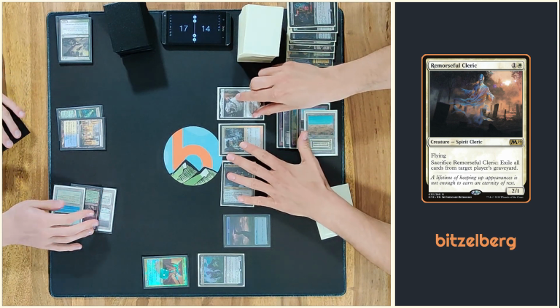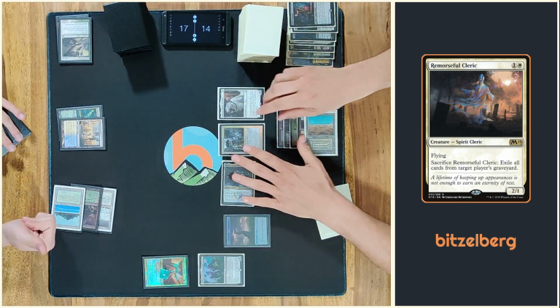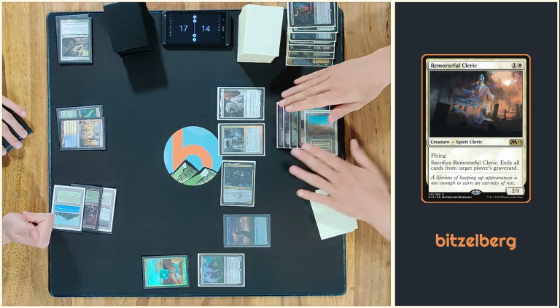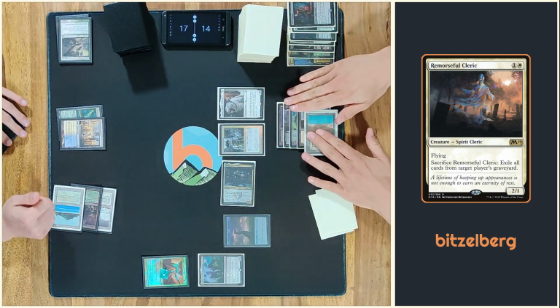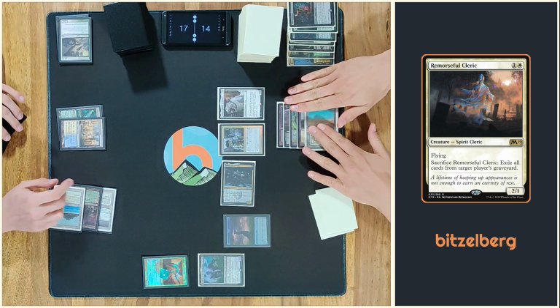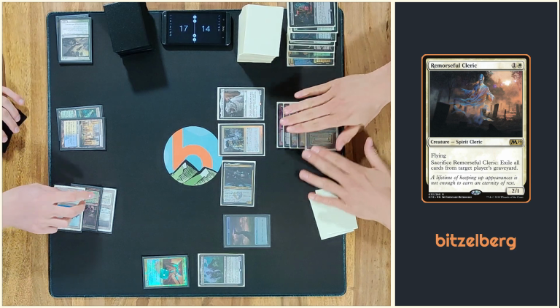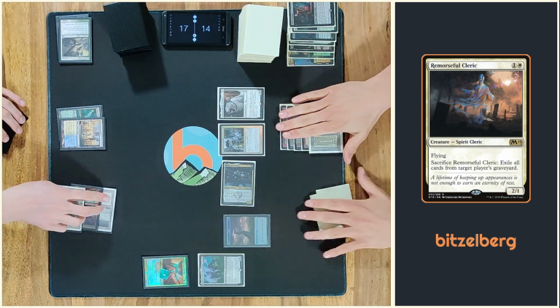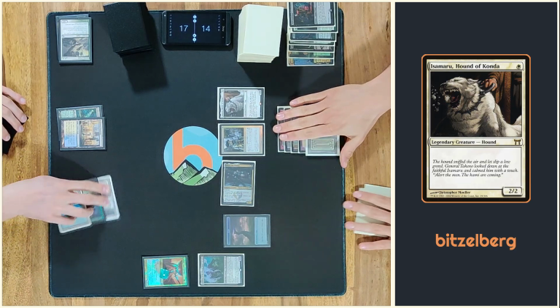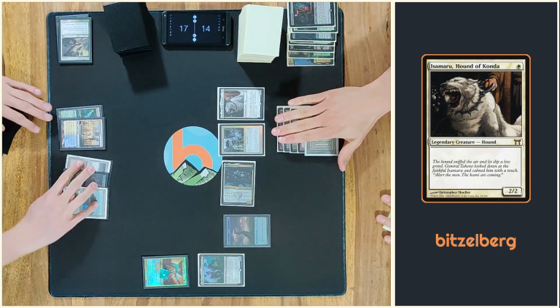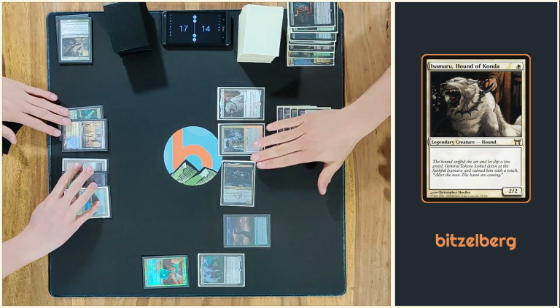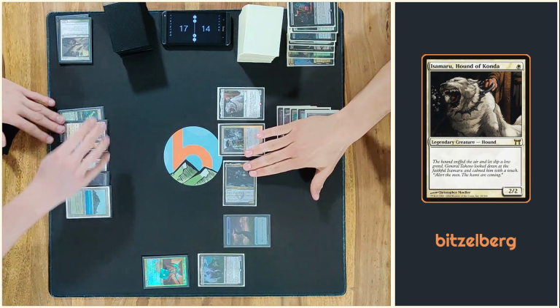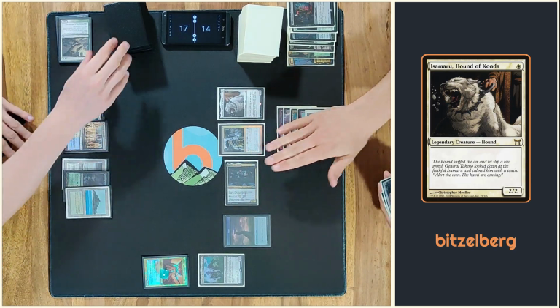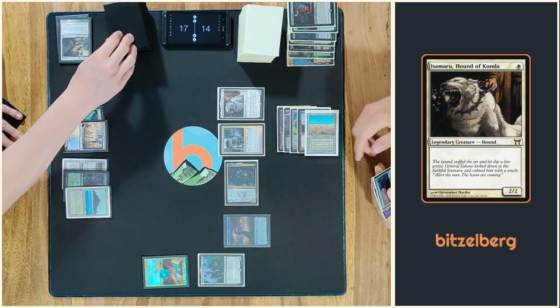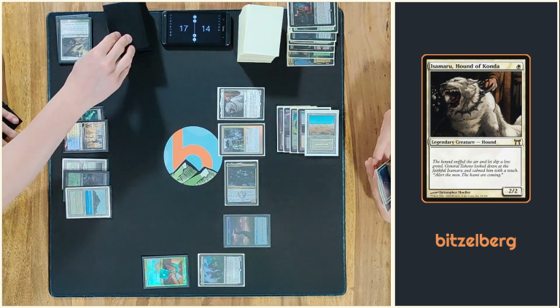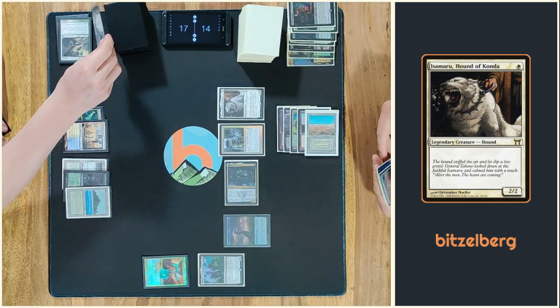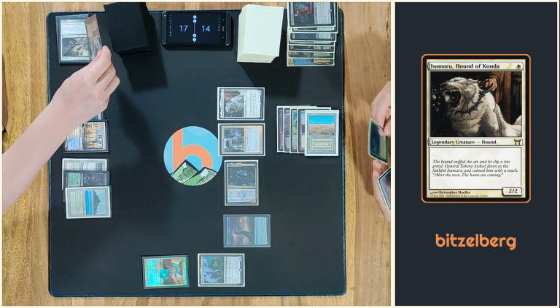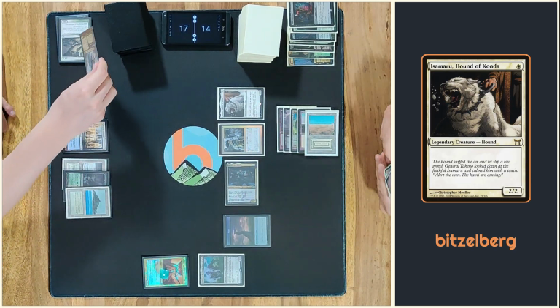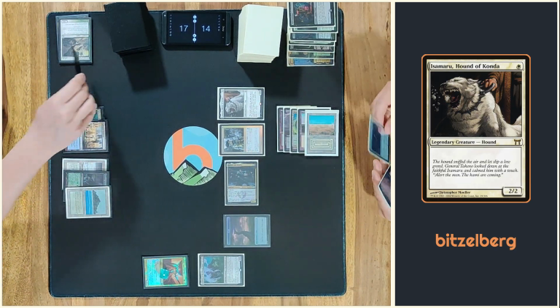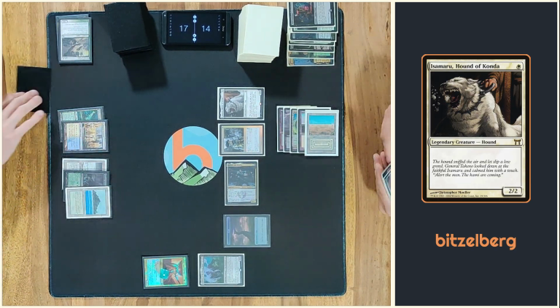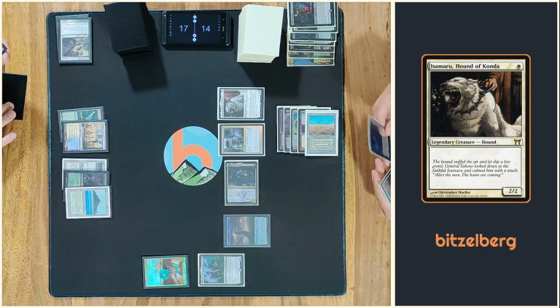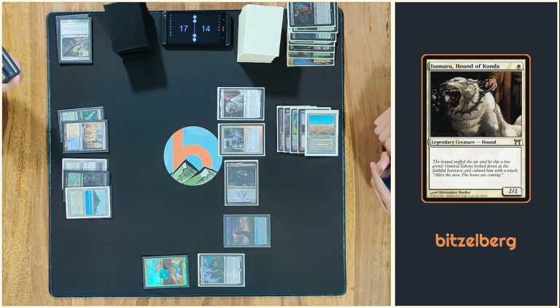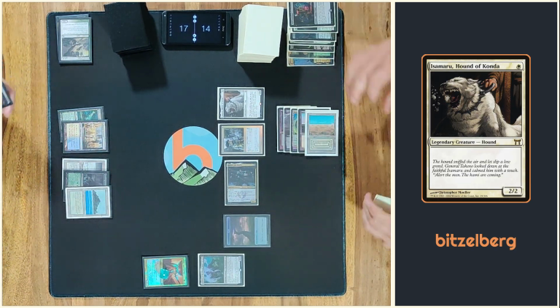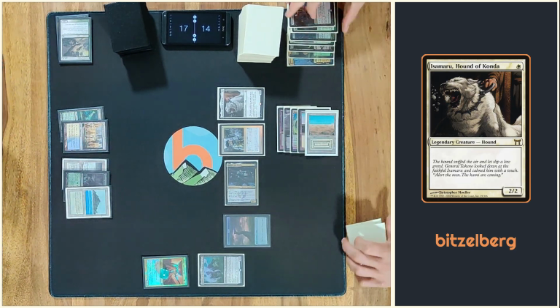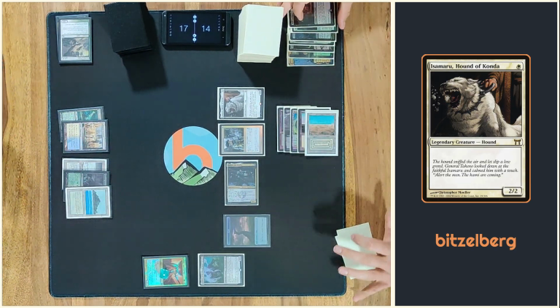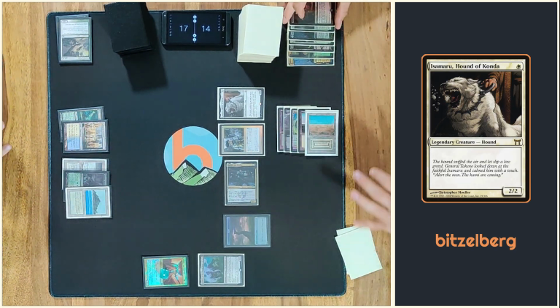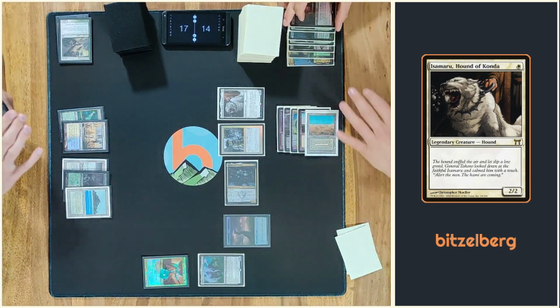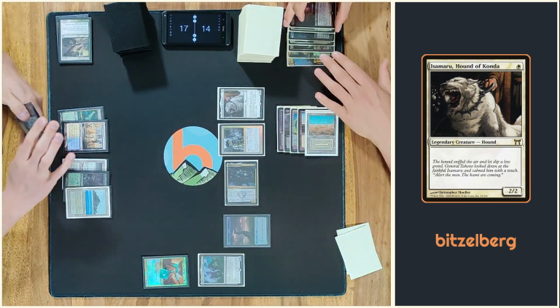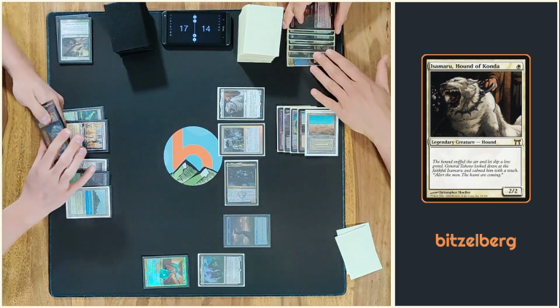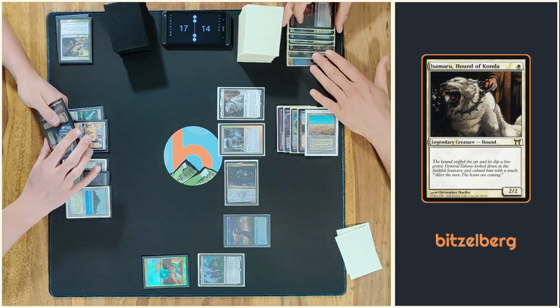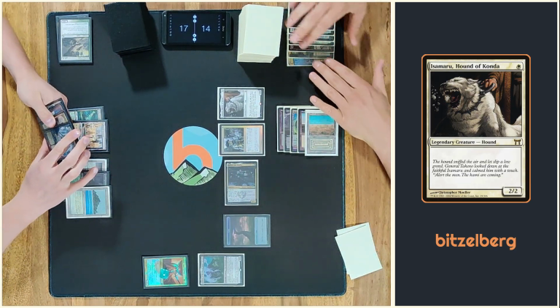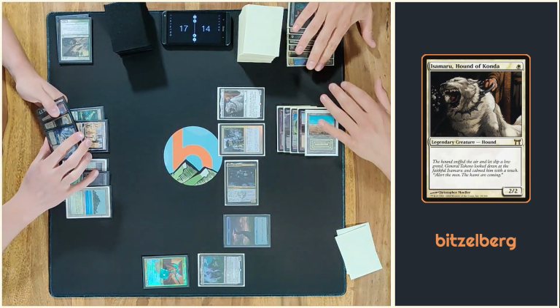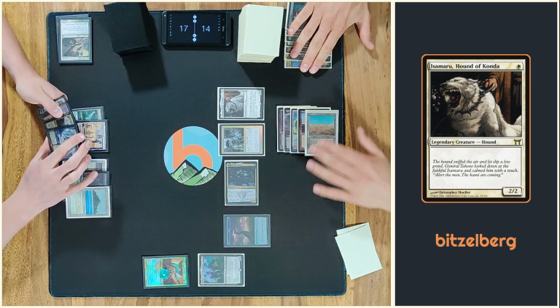I'll block the Confidant. On persist trigger I would like to crack the cleric and exile all cards. Yes, okay. Go straight and you gain two damage and you gain two life. Okay, go ahead.